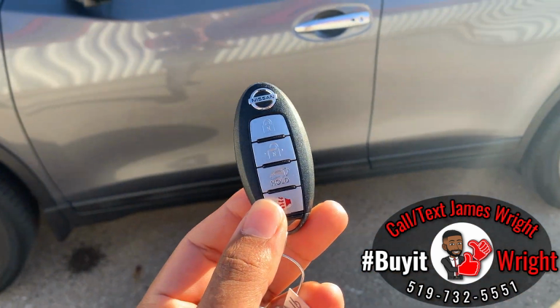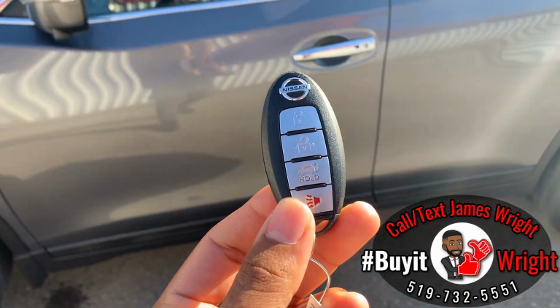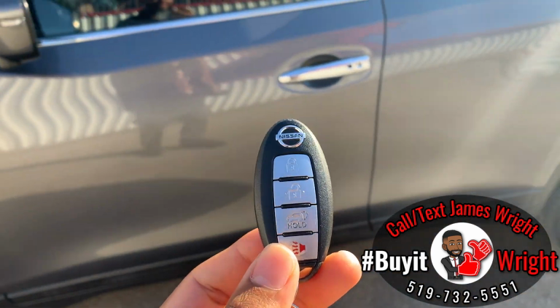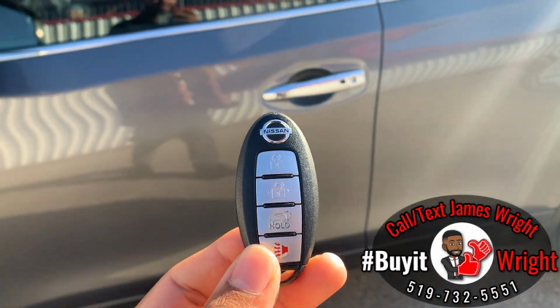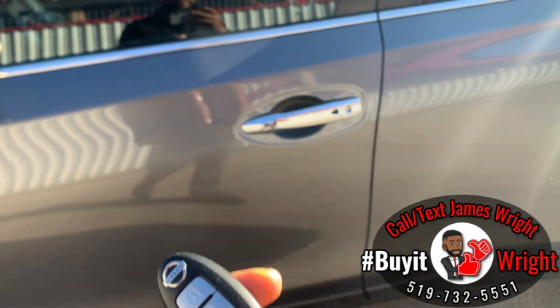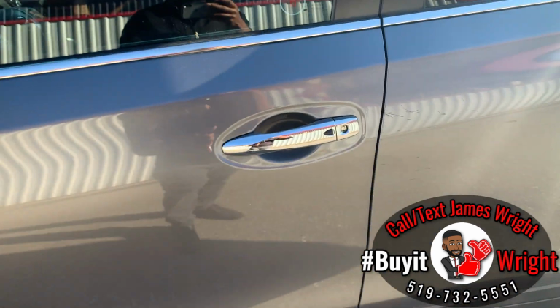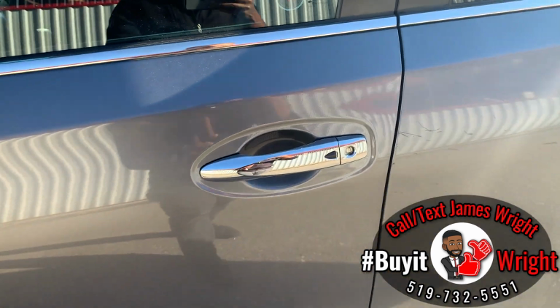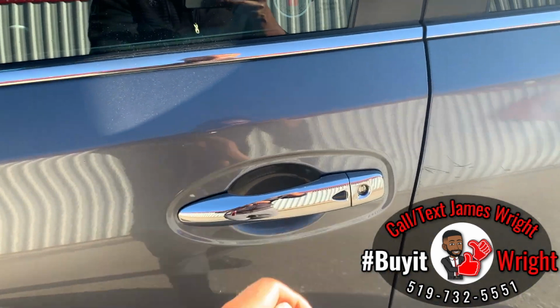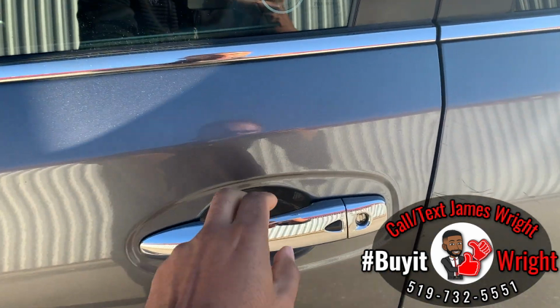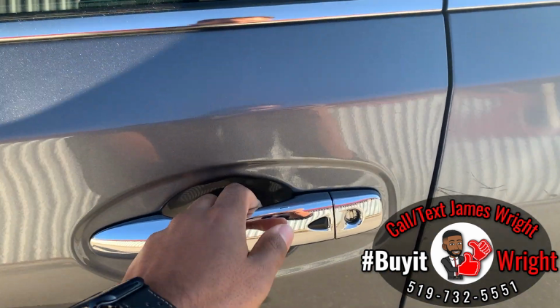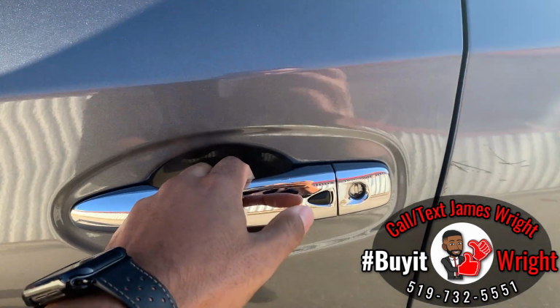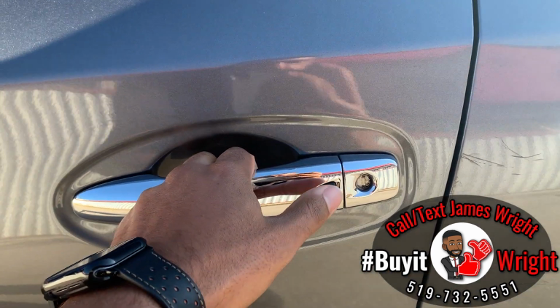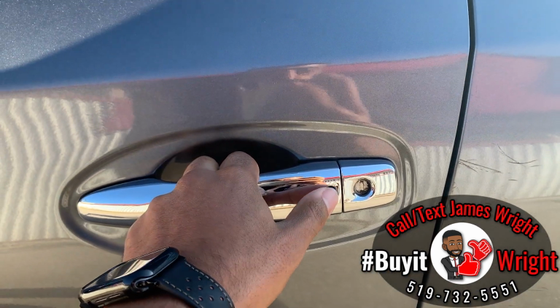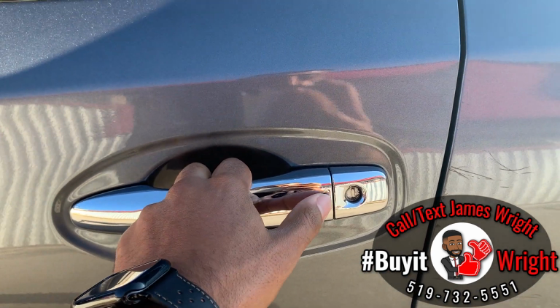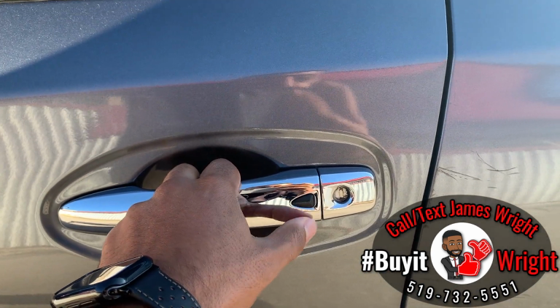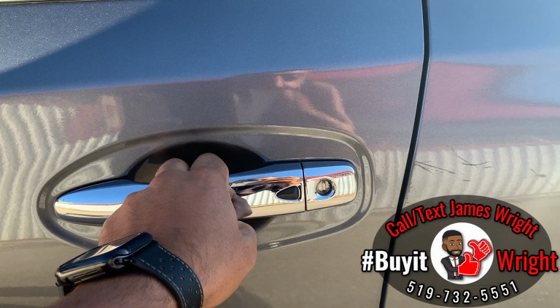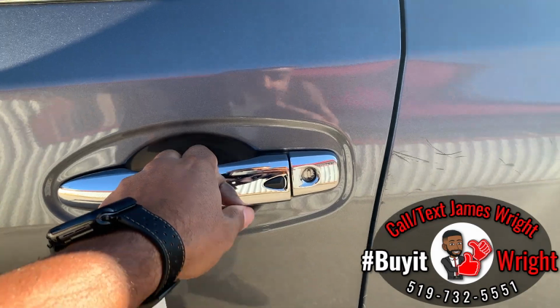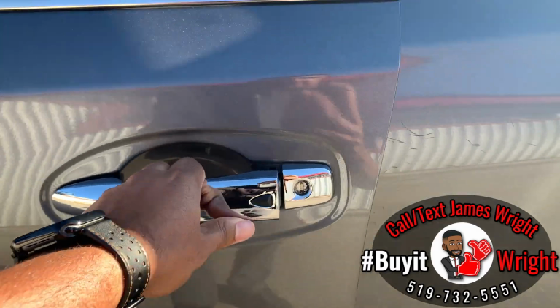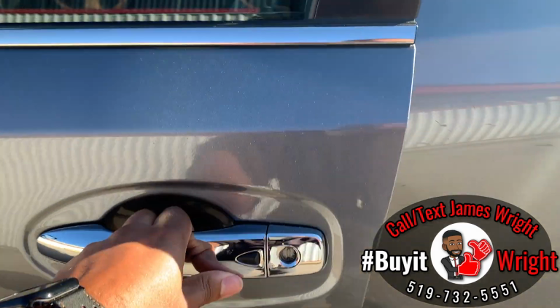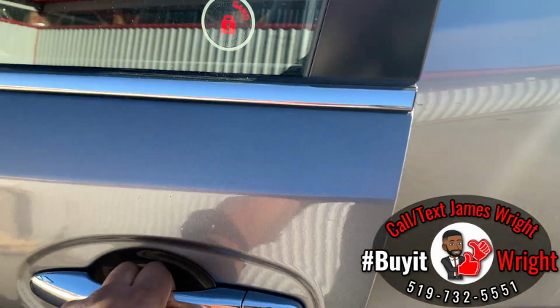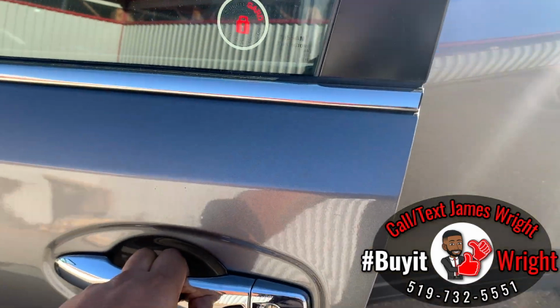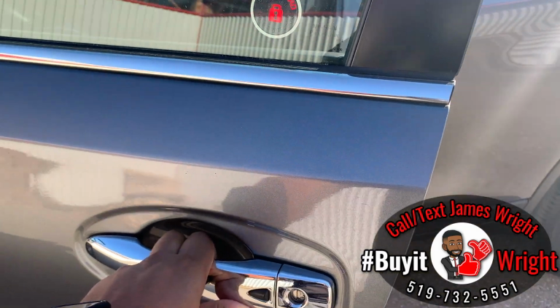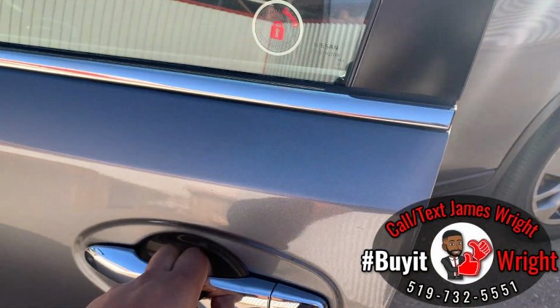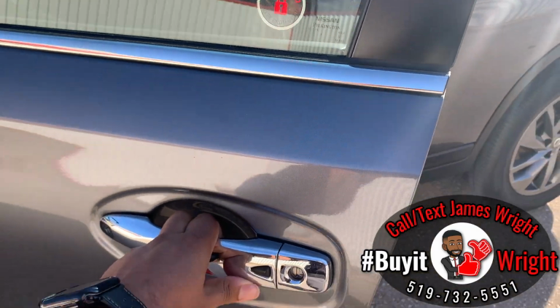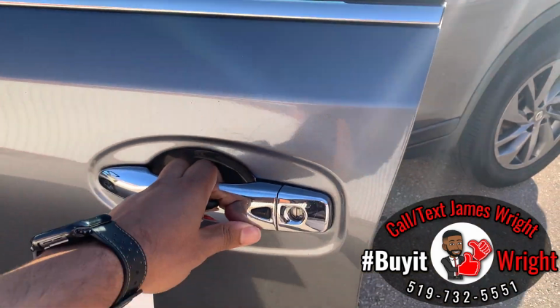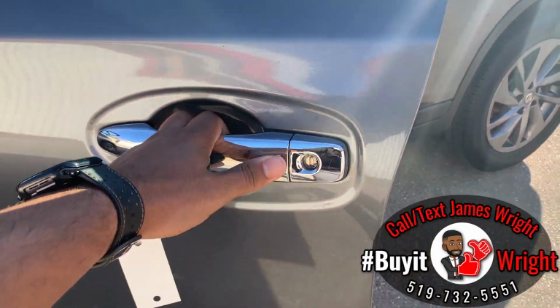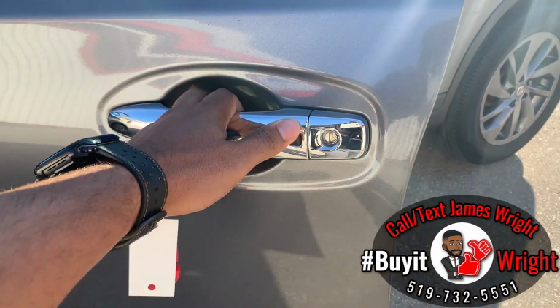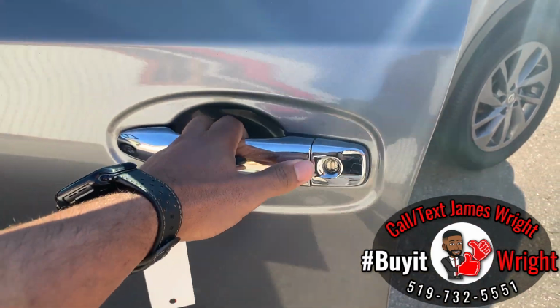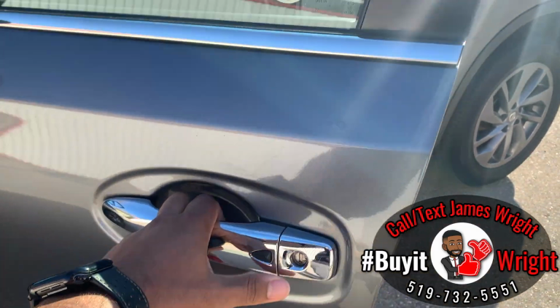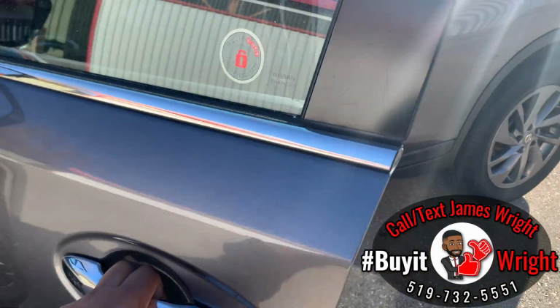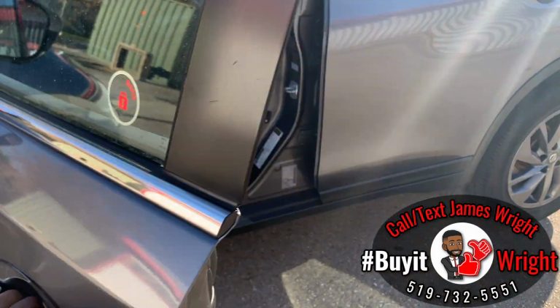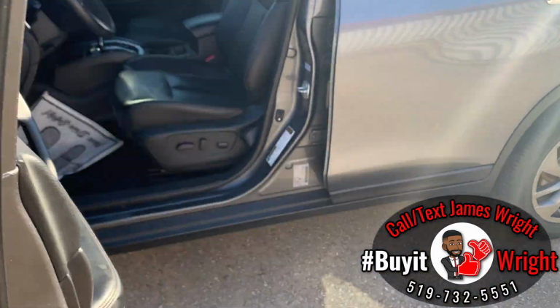All you have to do to get into the car is have this on you — if you walk up to the door and push this button, it's going to unlock the door. If you want to relock, just push that again when you're walking away.